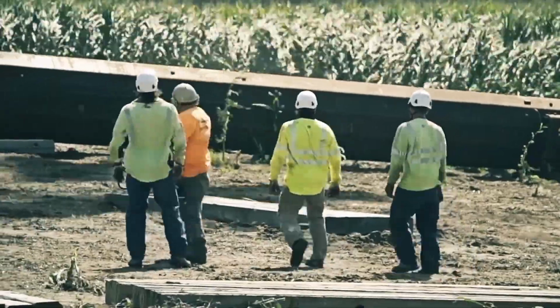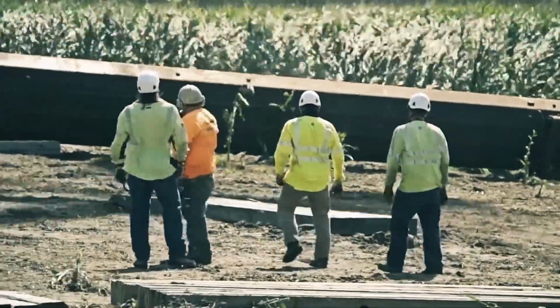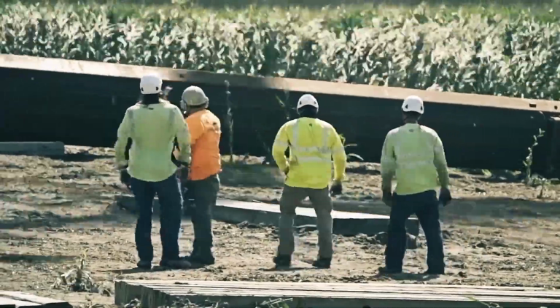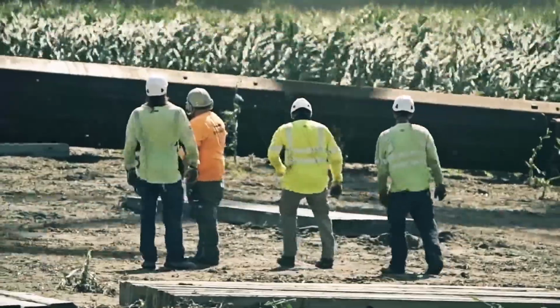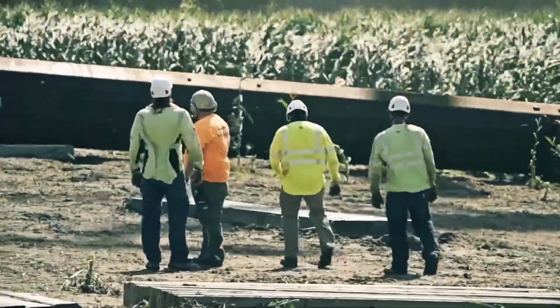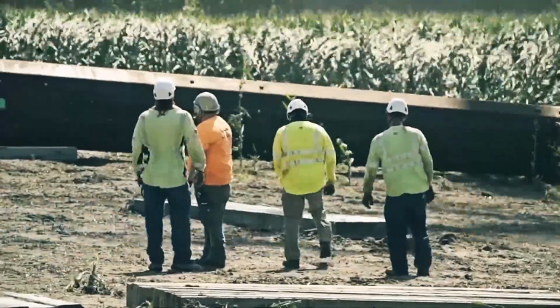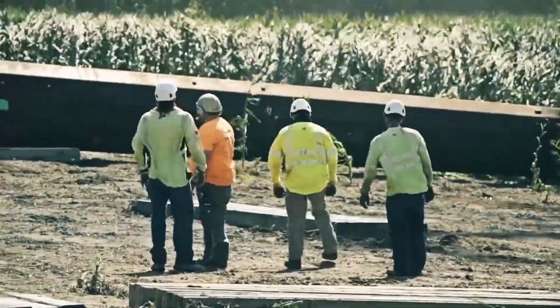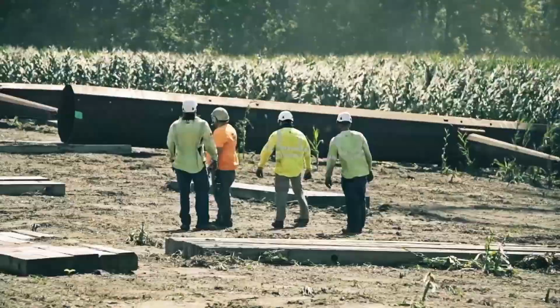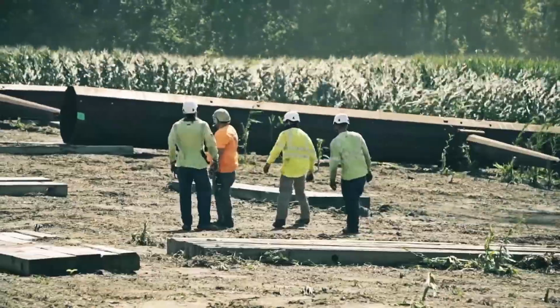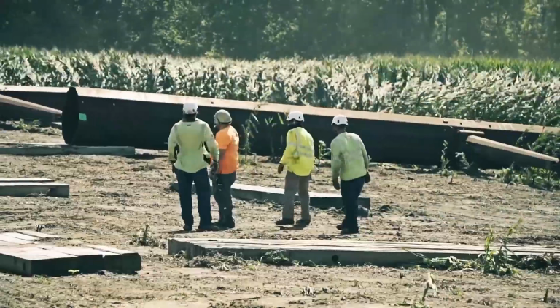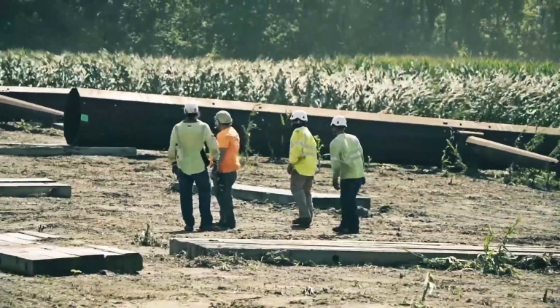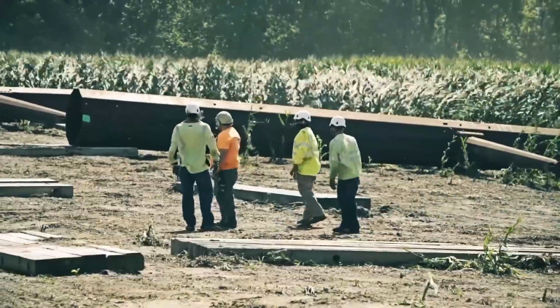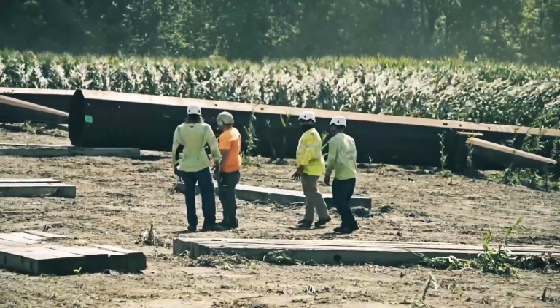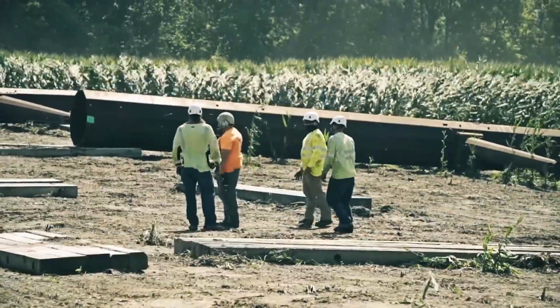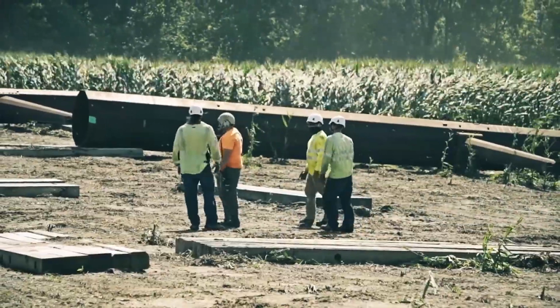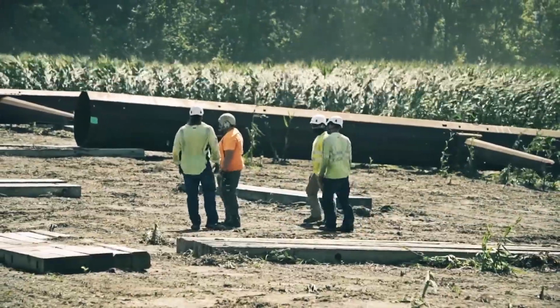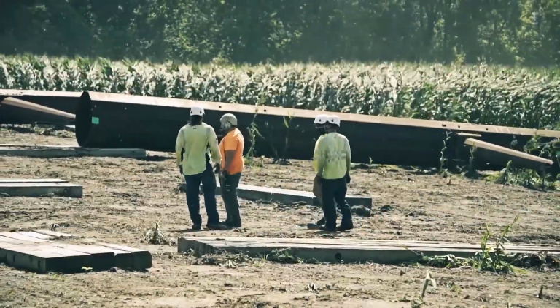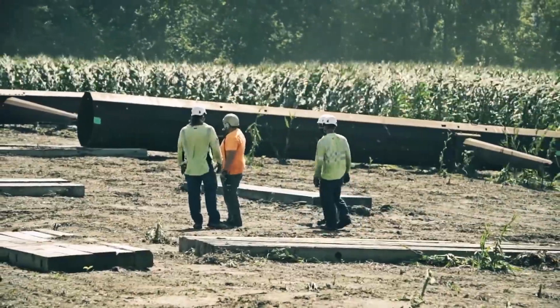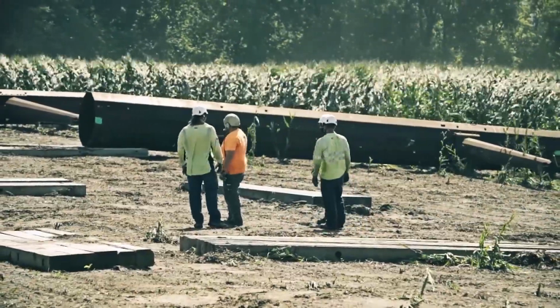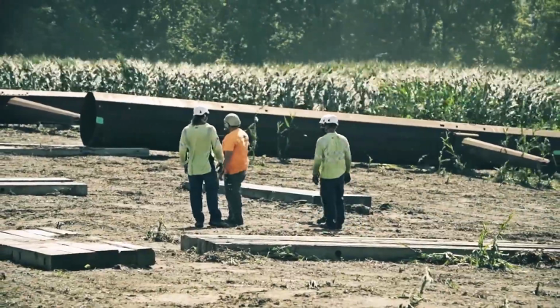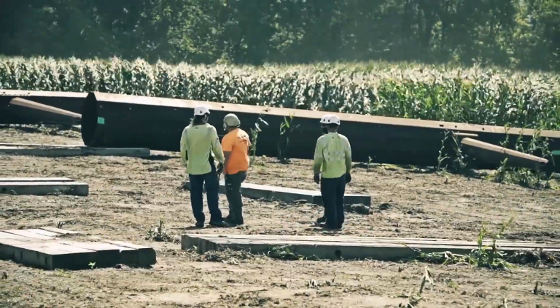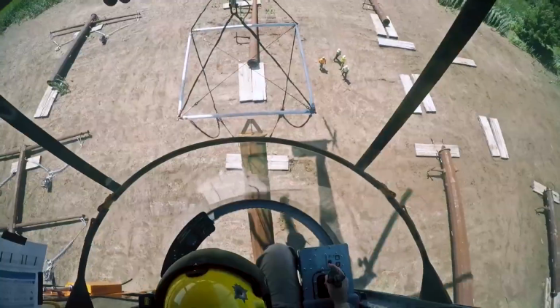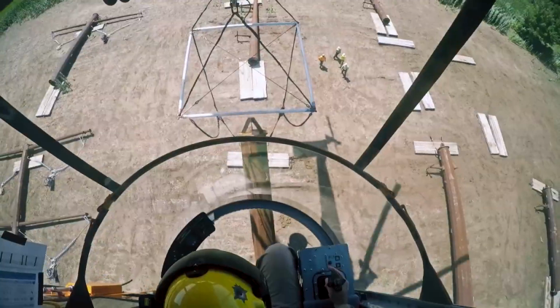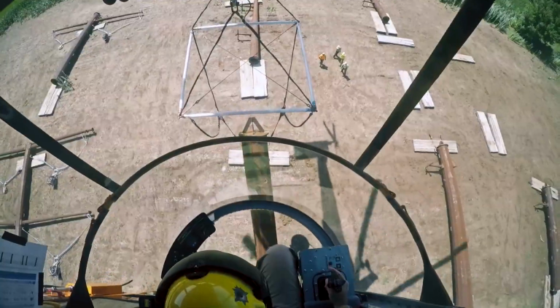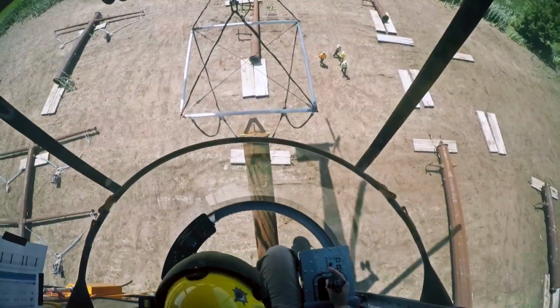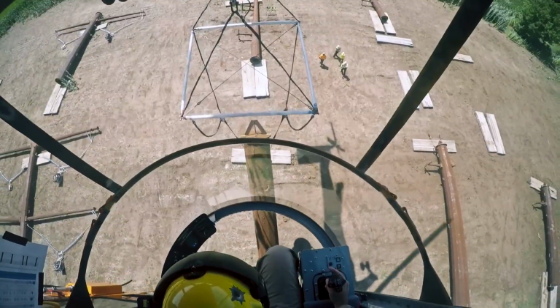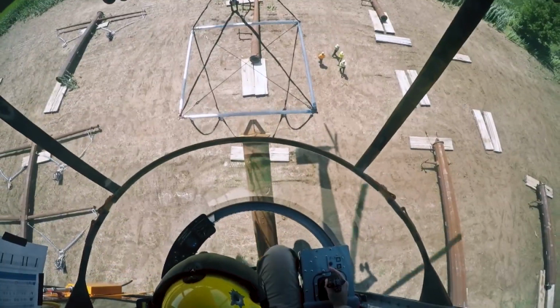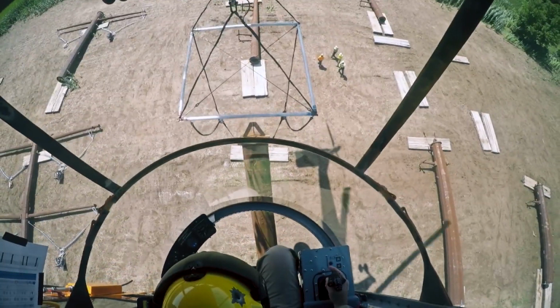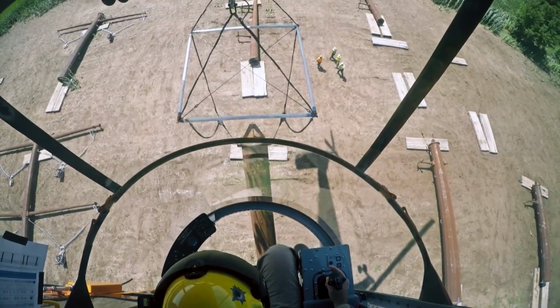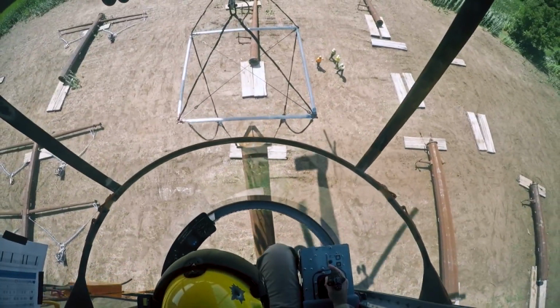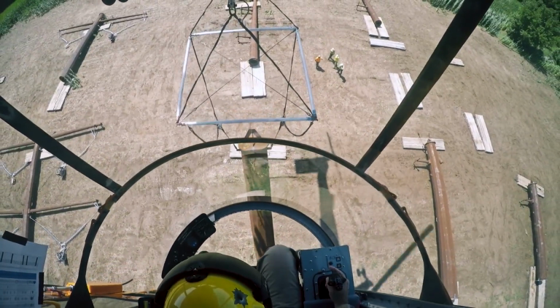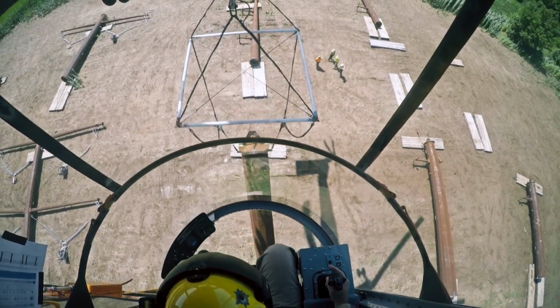The operator works with the construction team below to safely secure pole sections.